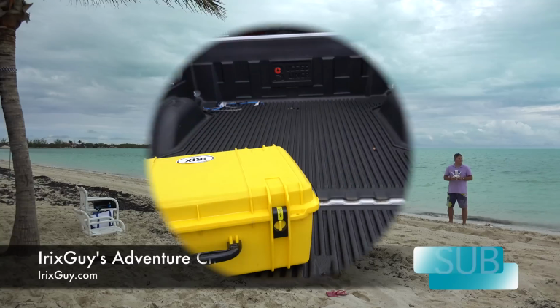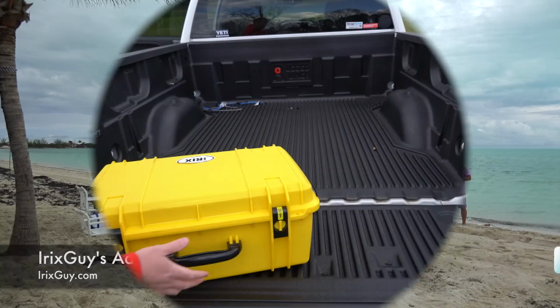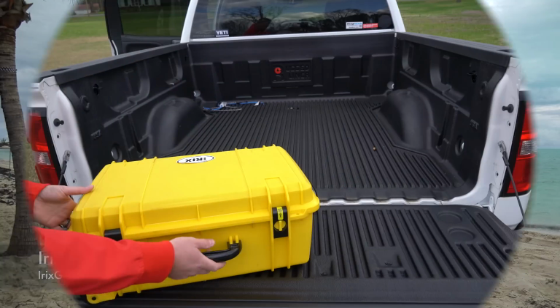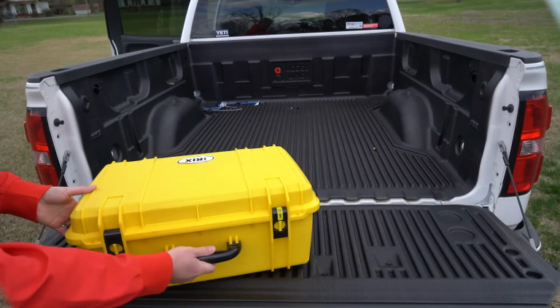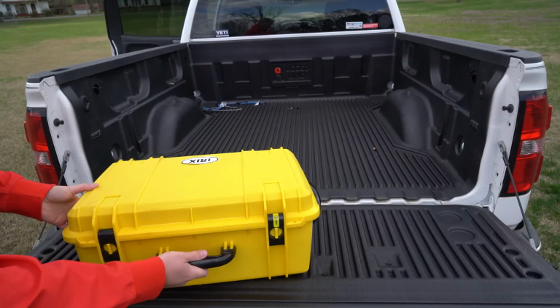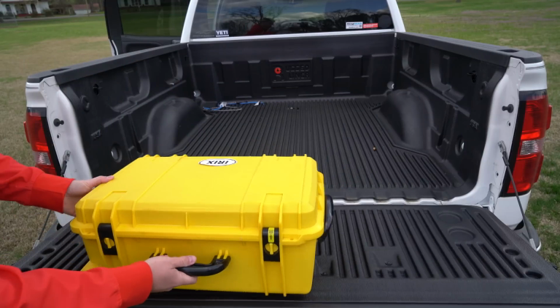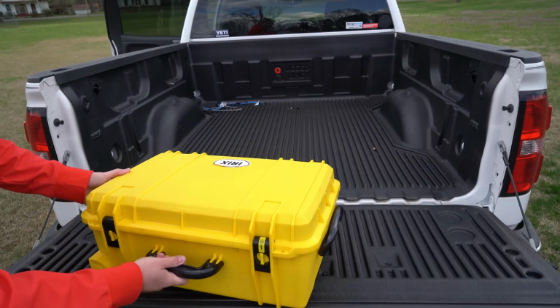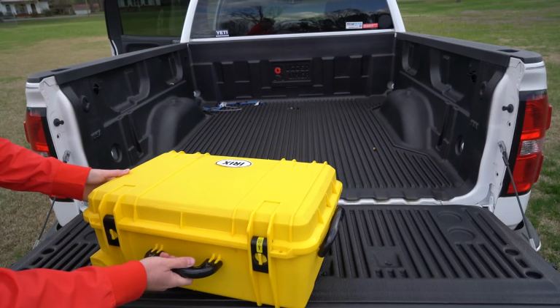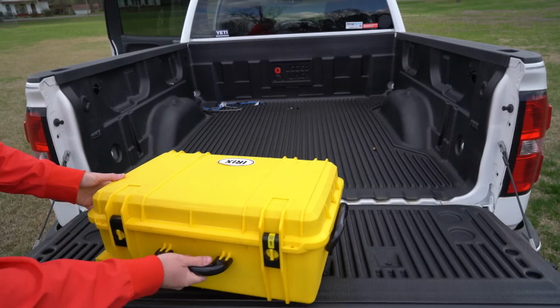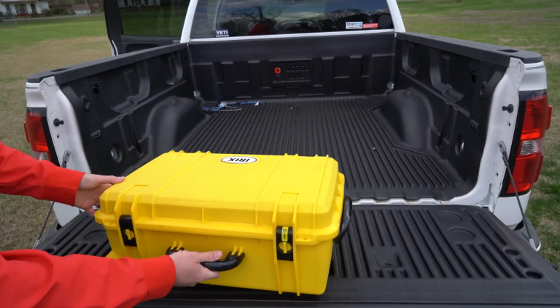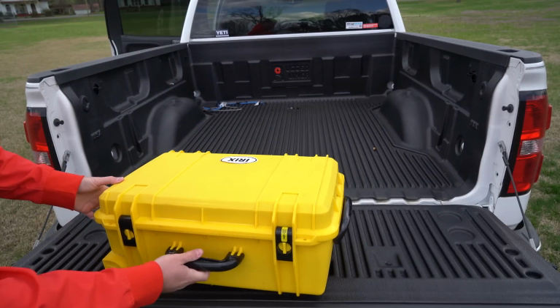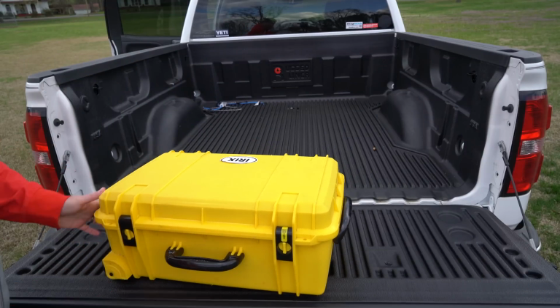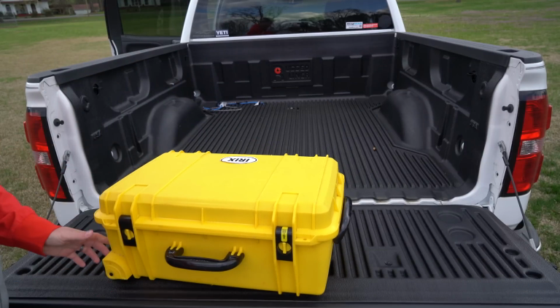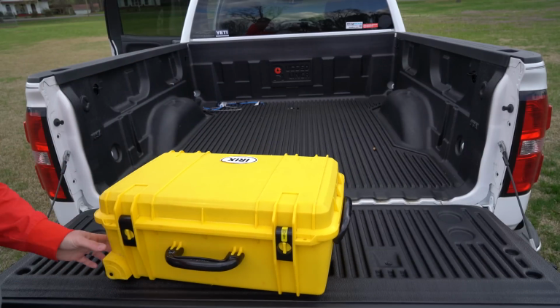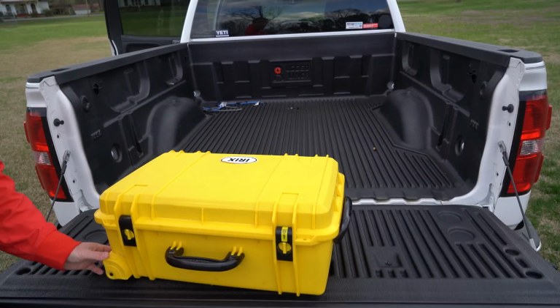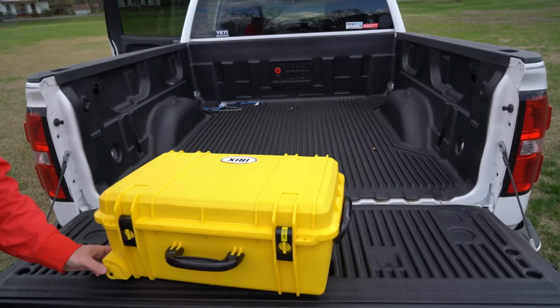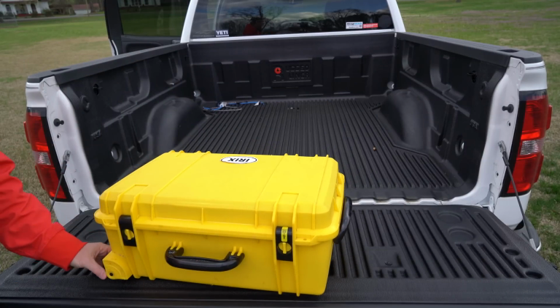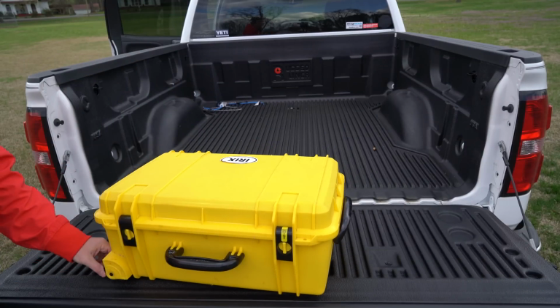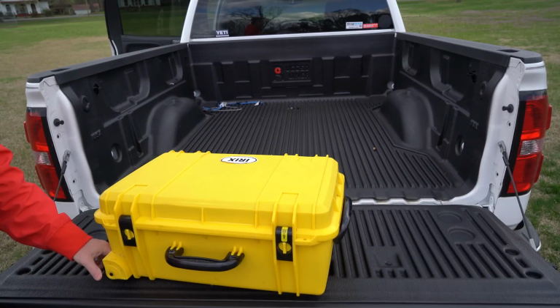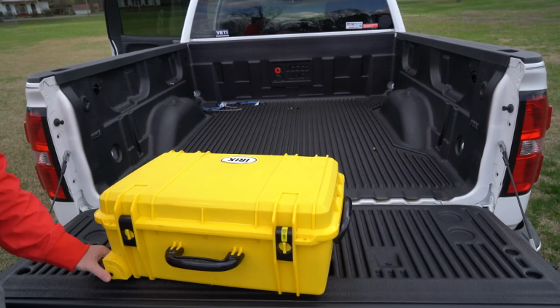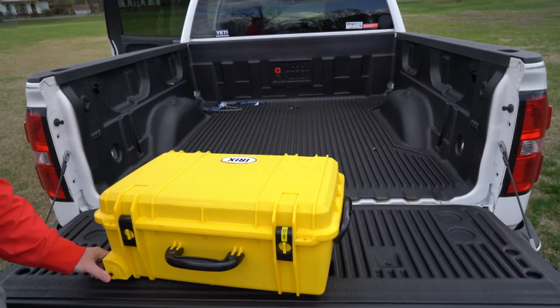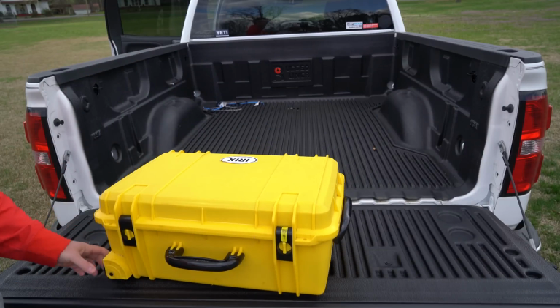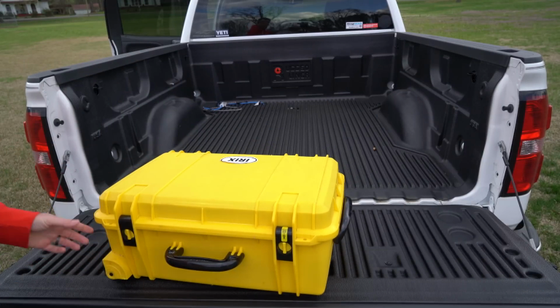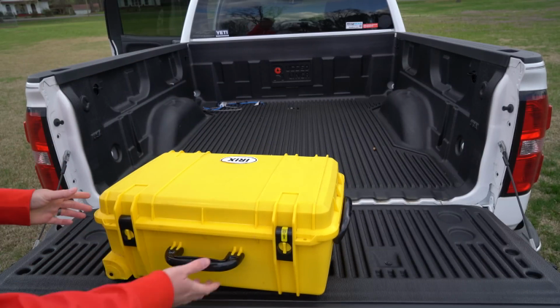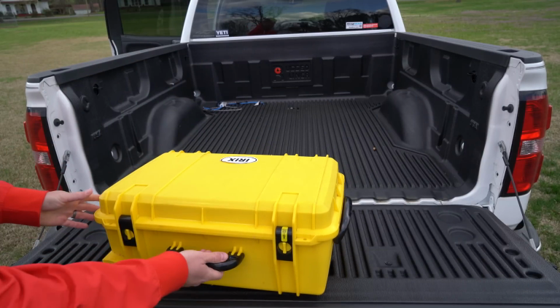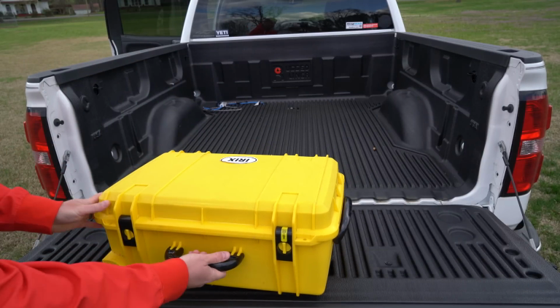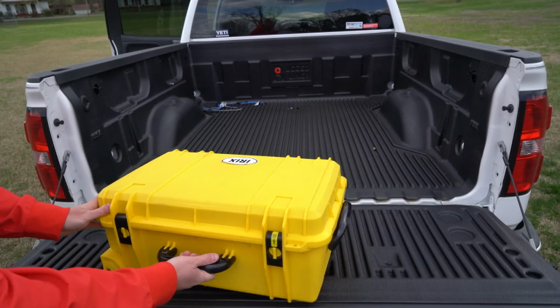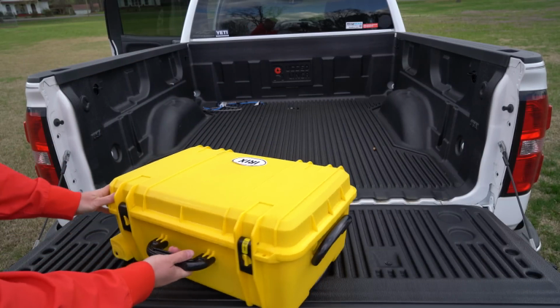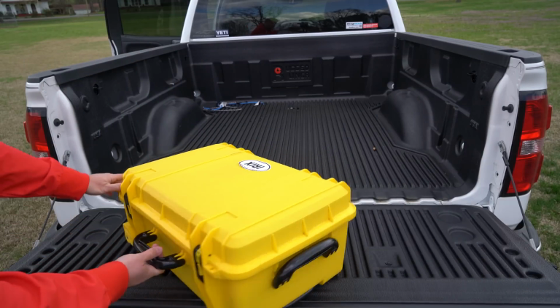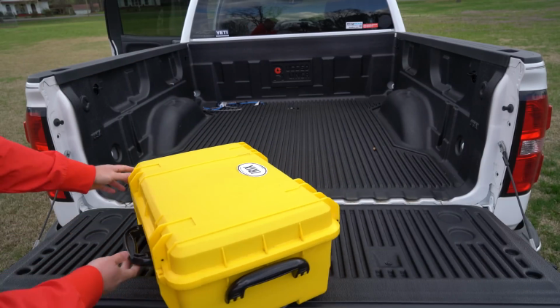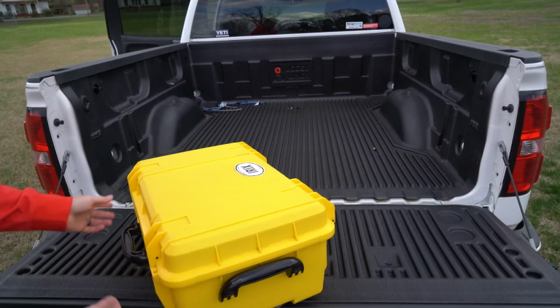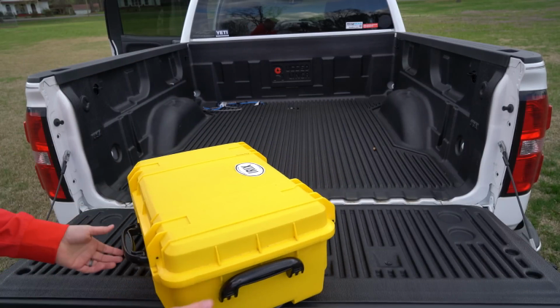Hey y'all, iRingsGuy here, and I want to demonstrate the new case that I'm using for the DJI Phantom 4.